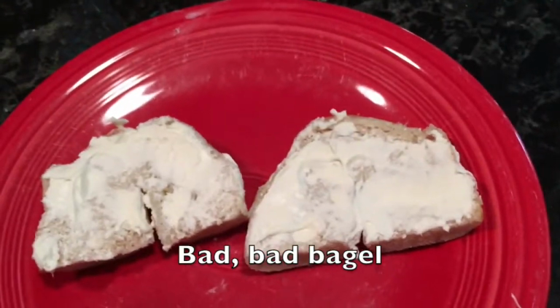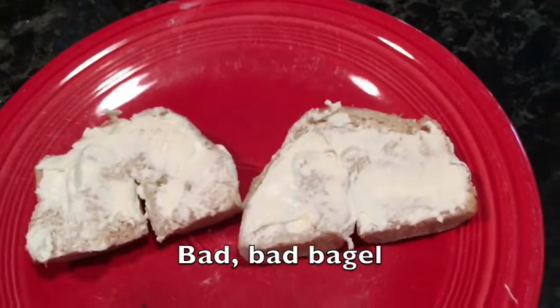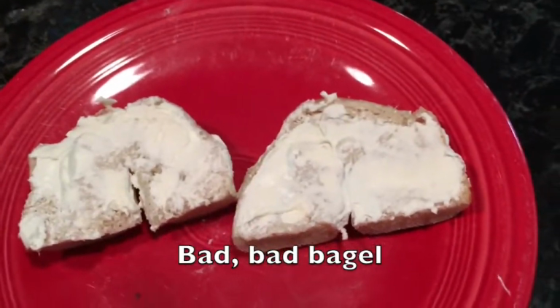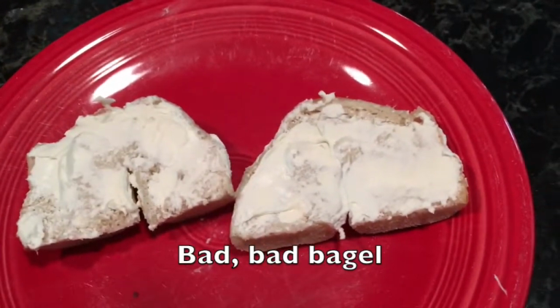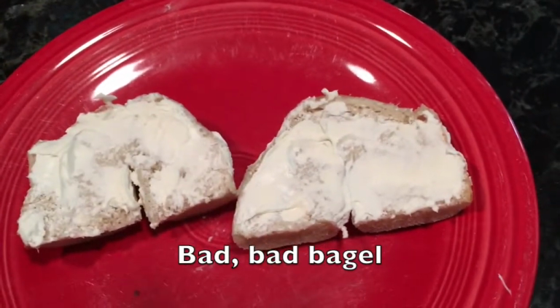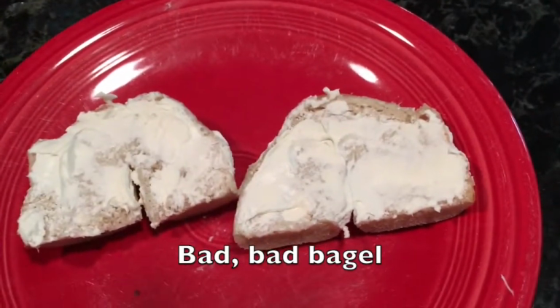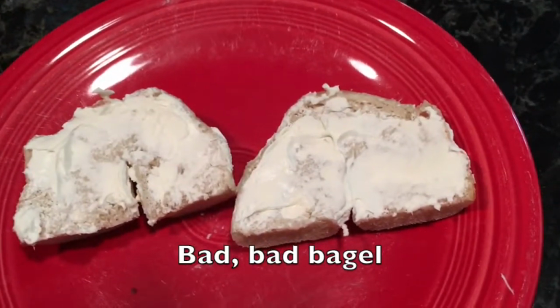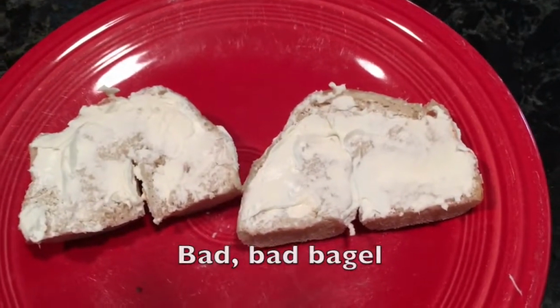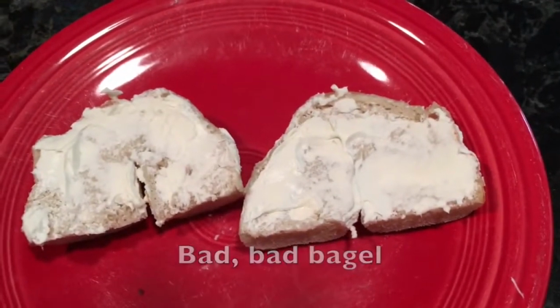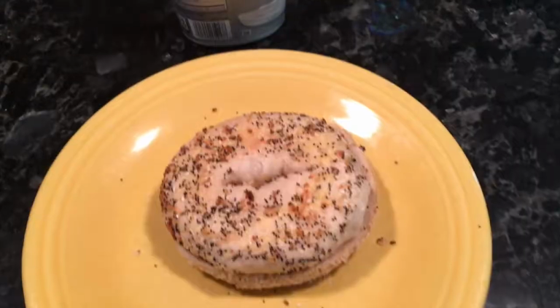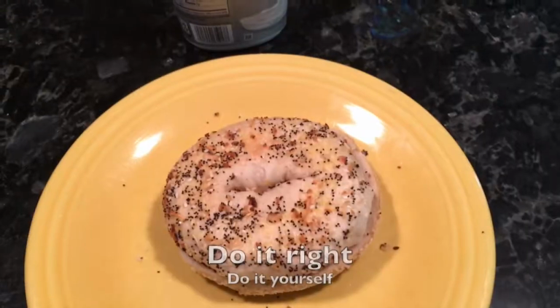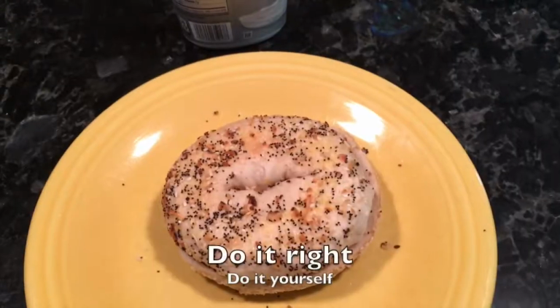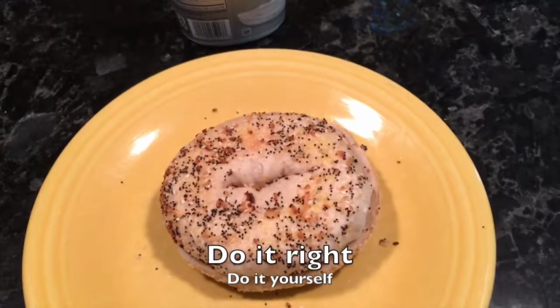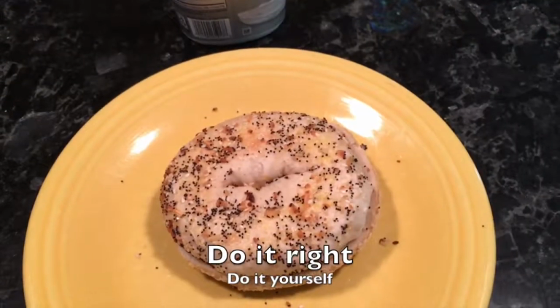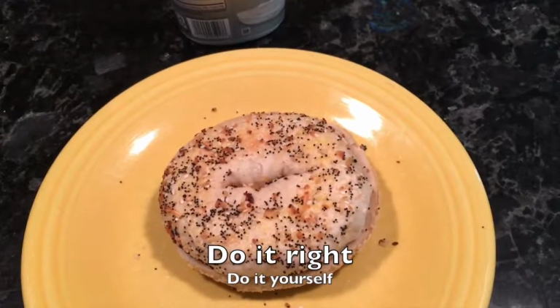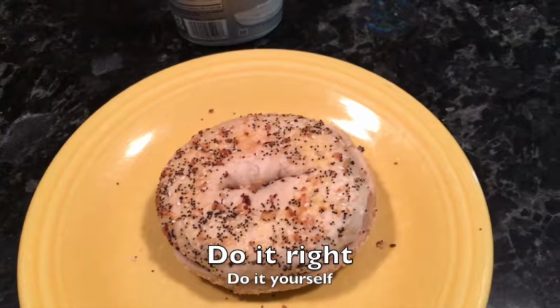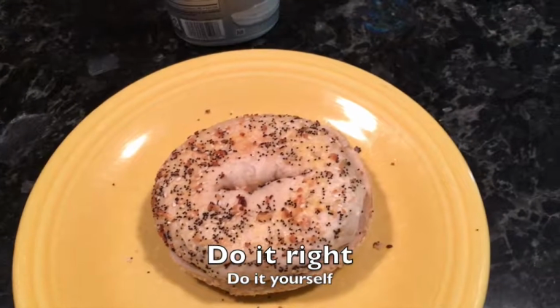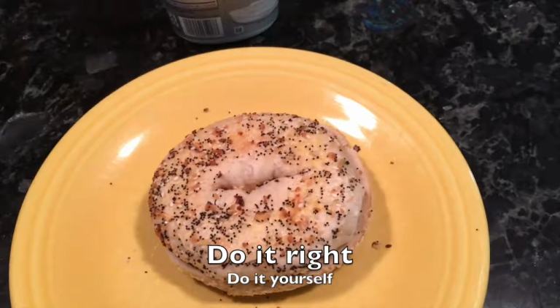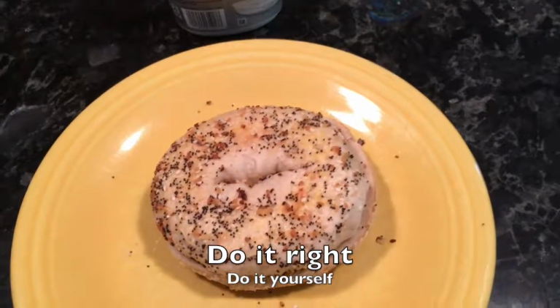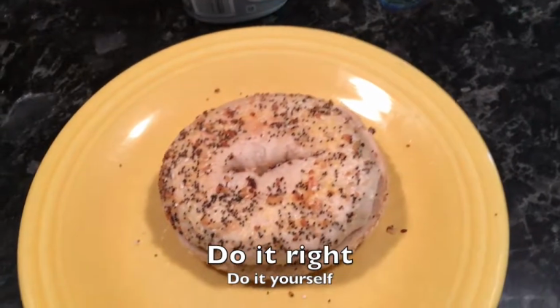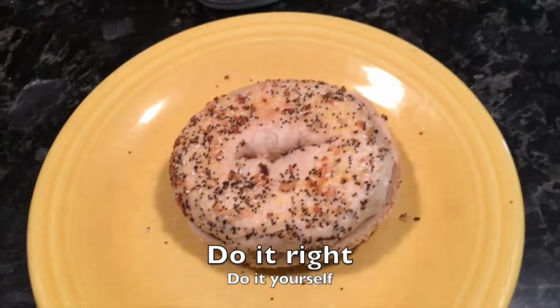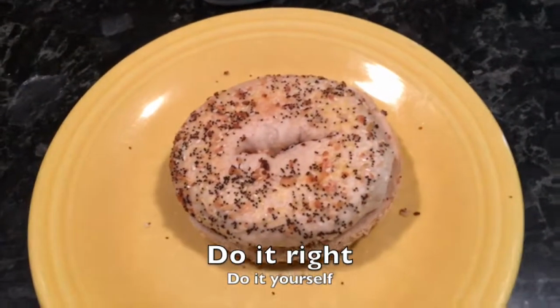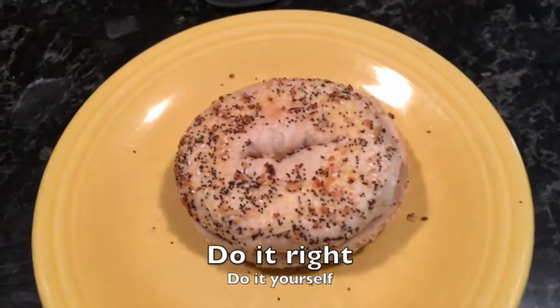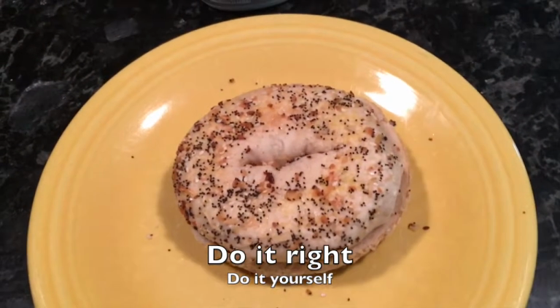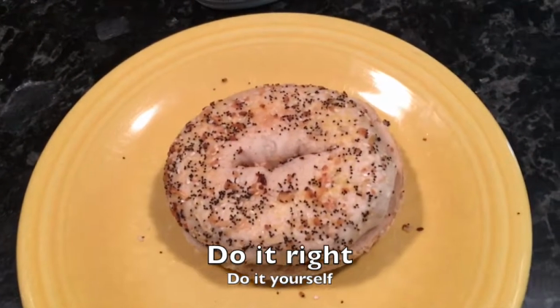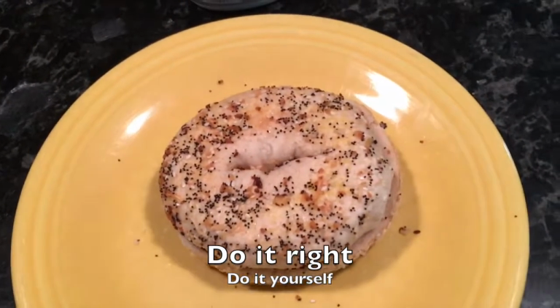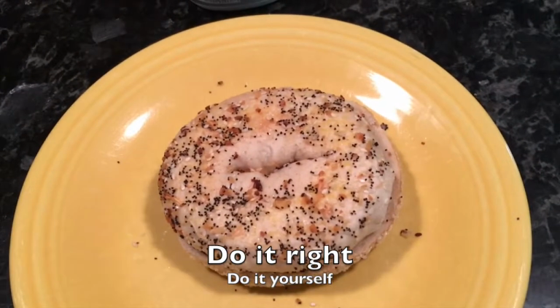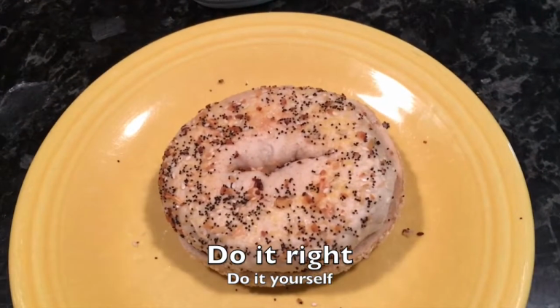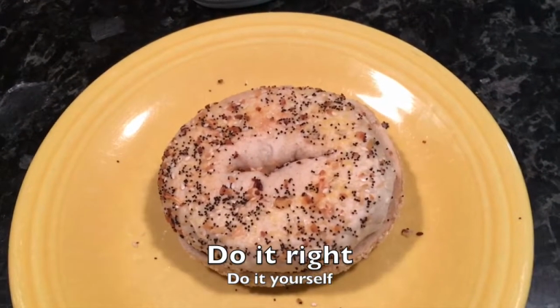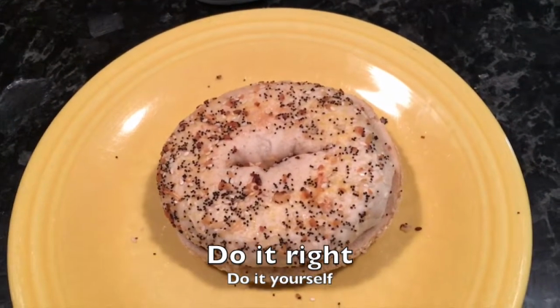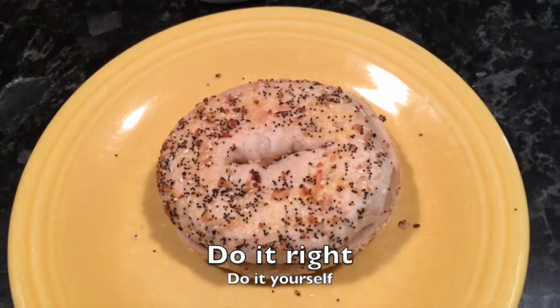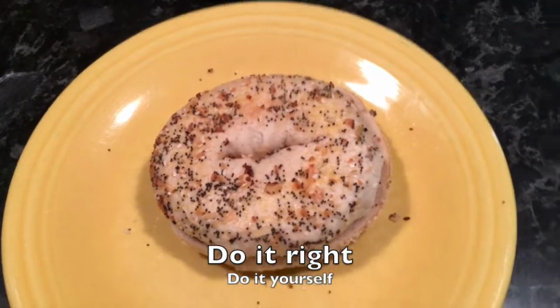Bad, bad bagel. You know what they say: if you want to do things right, do it yourself.